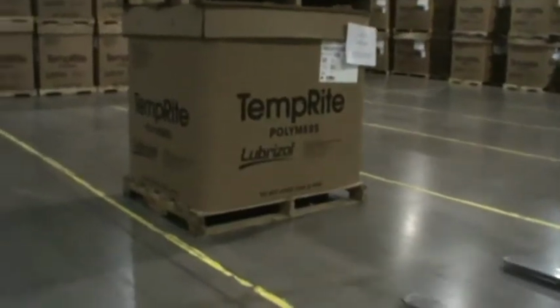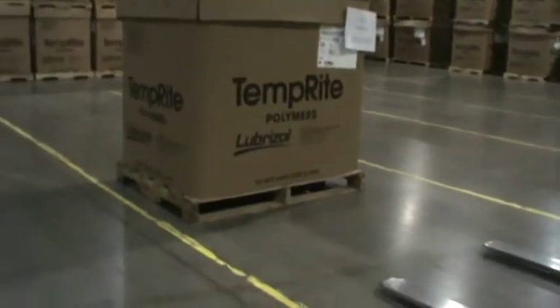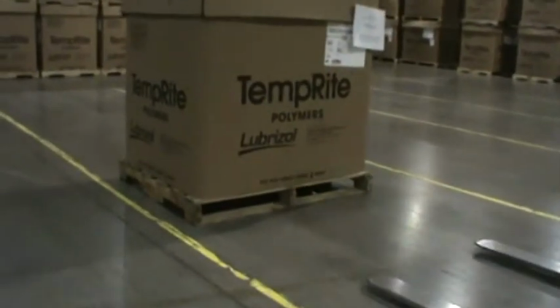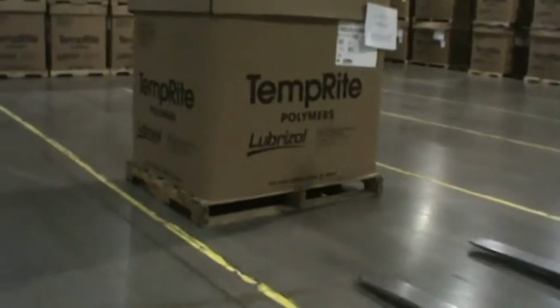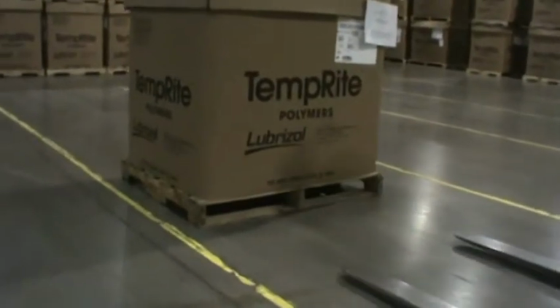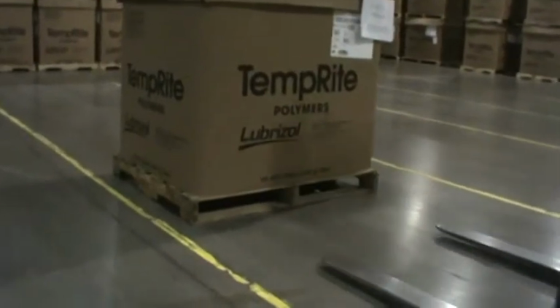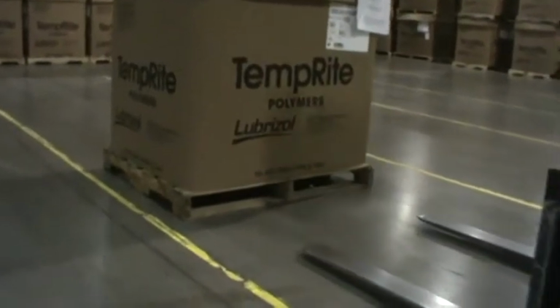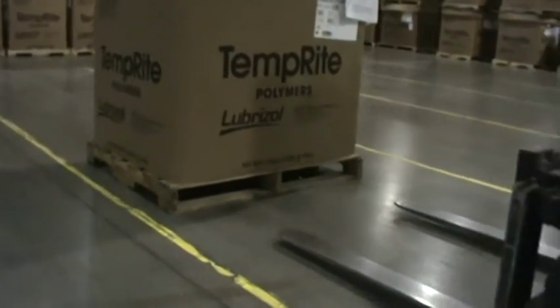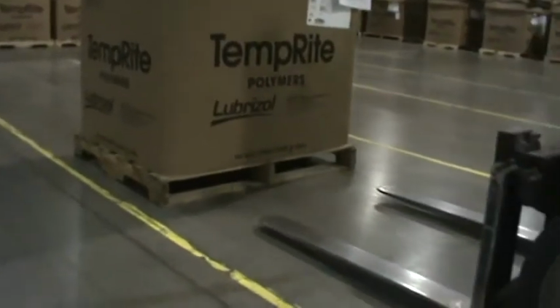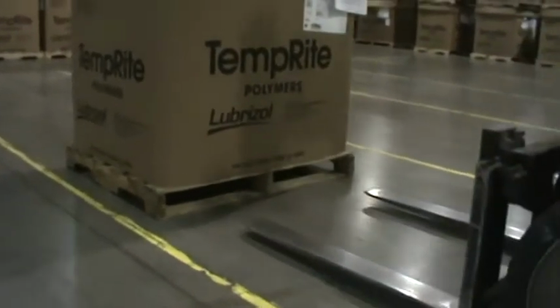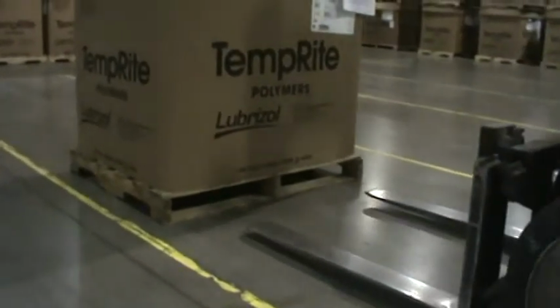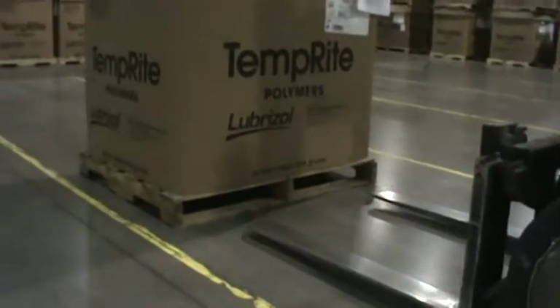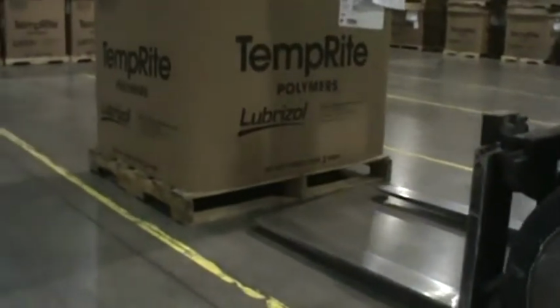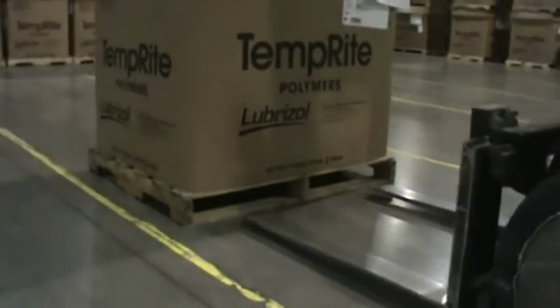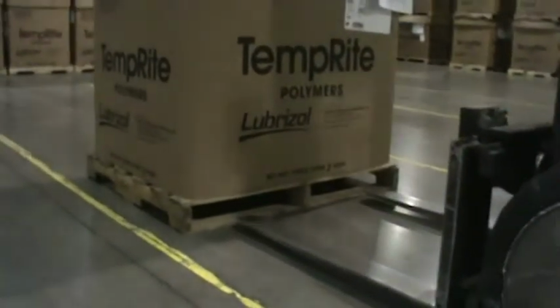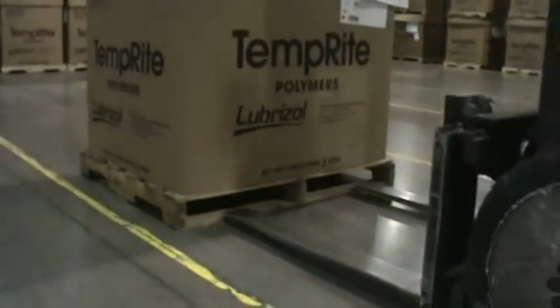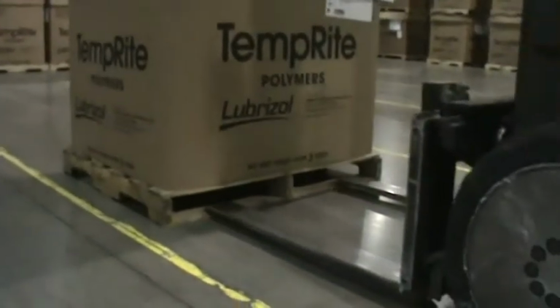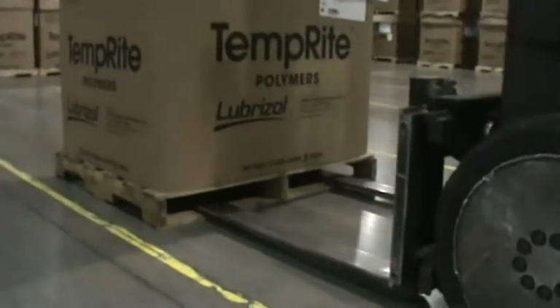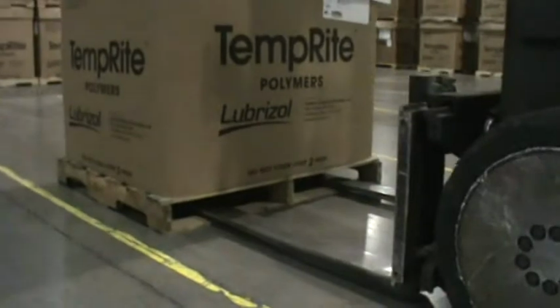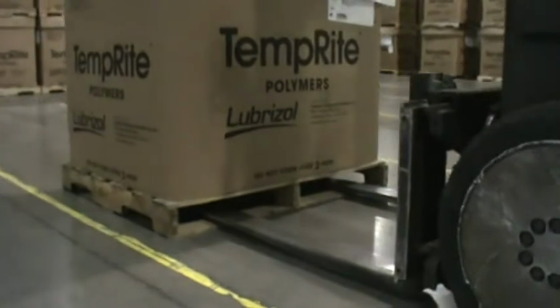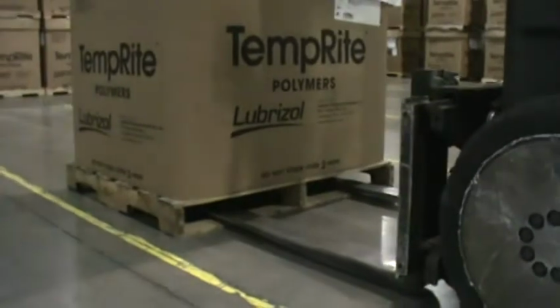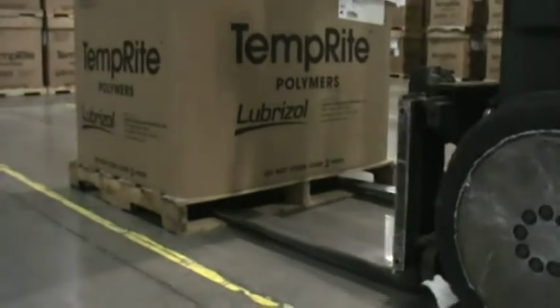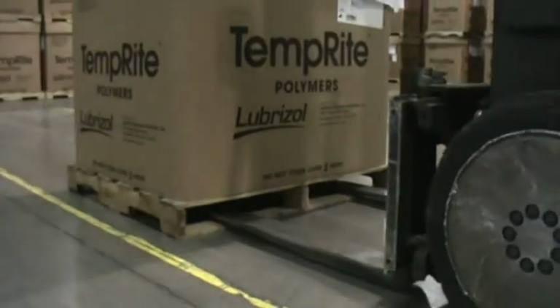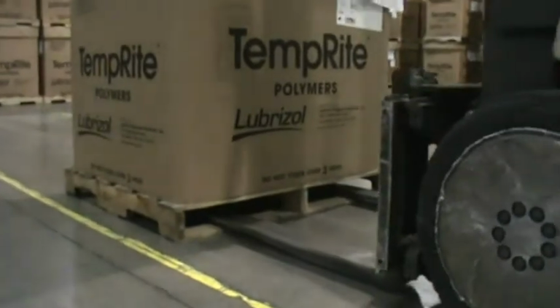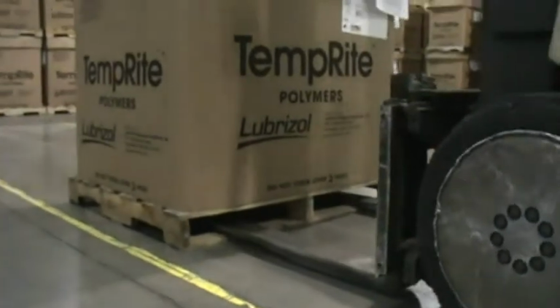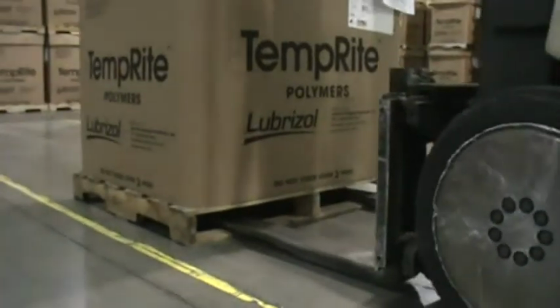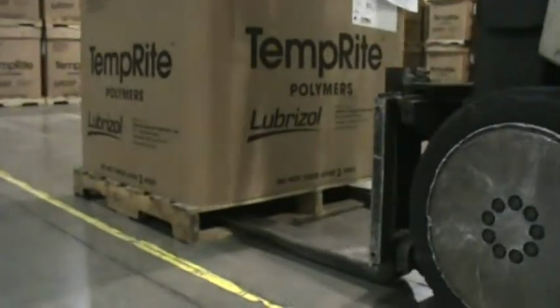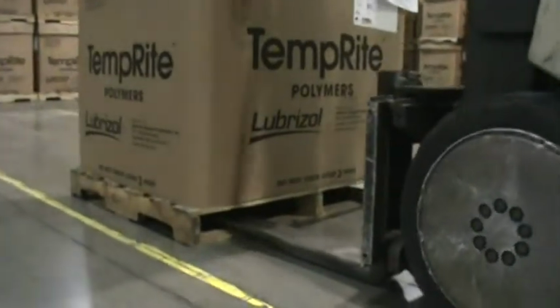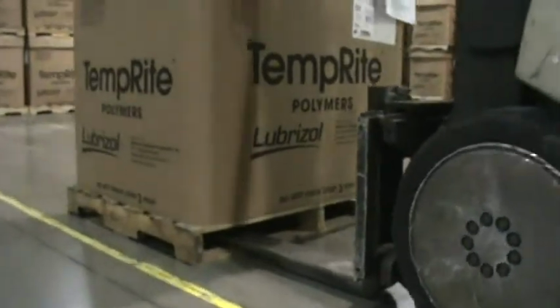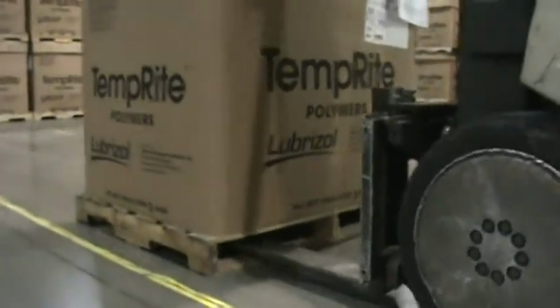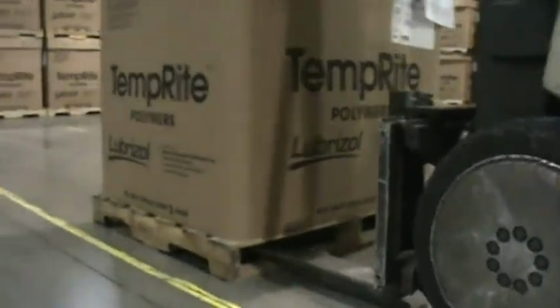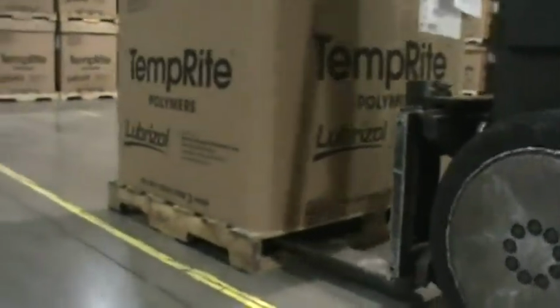Approach the pallet slowly, with the forks lowered, level, and in position to insert inside the pallet.